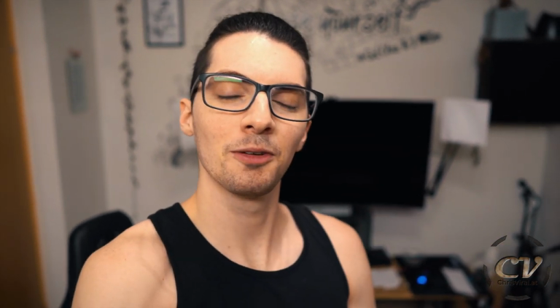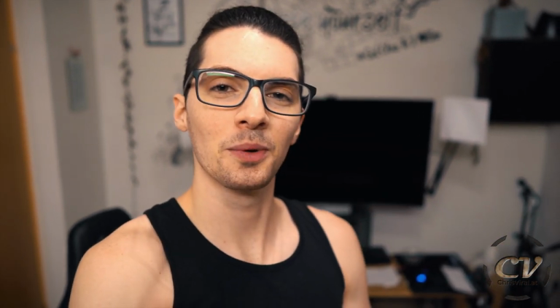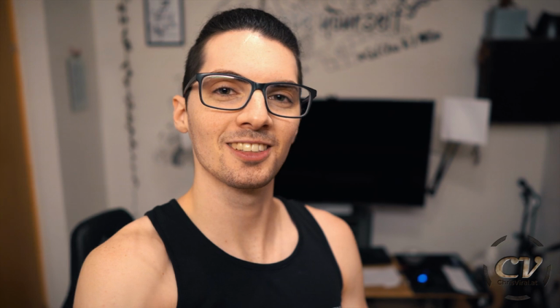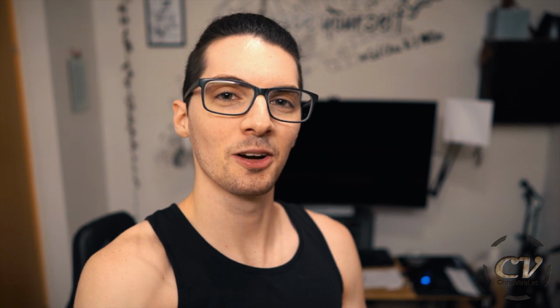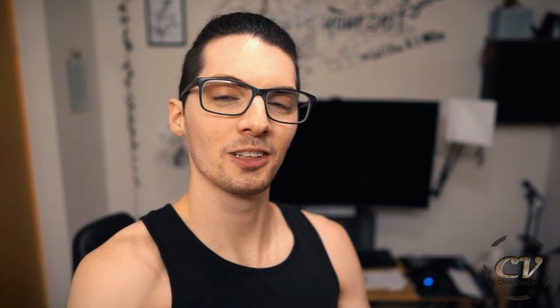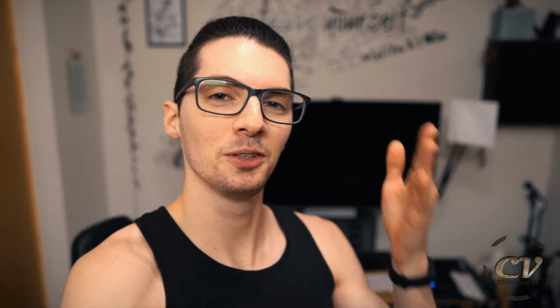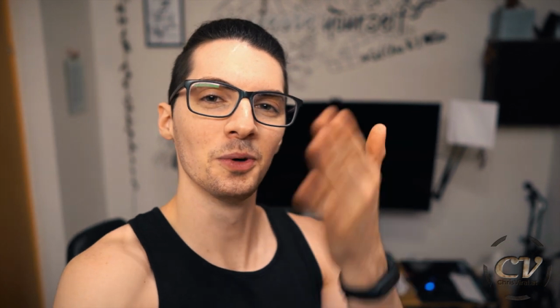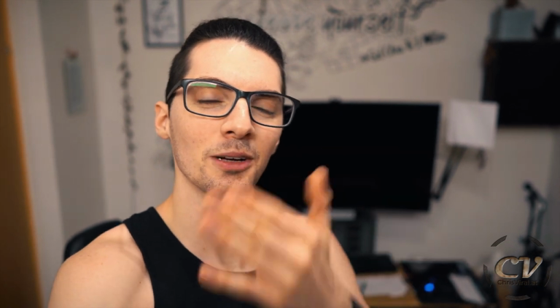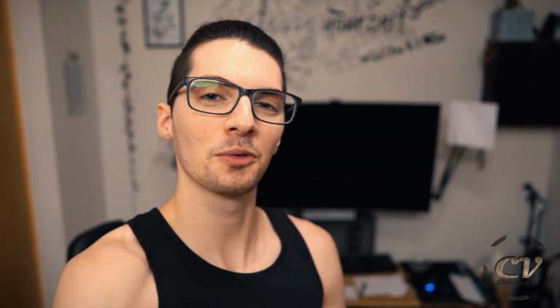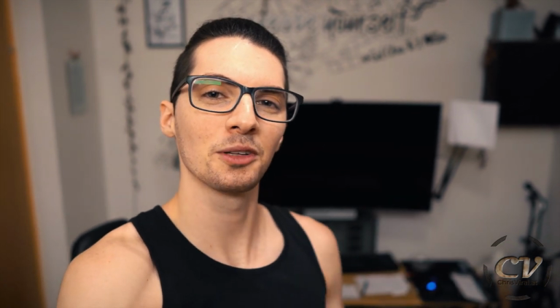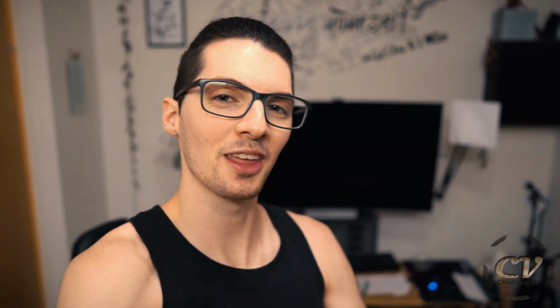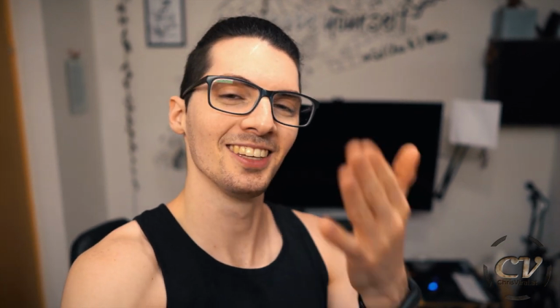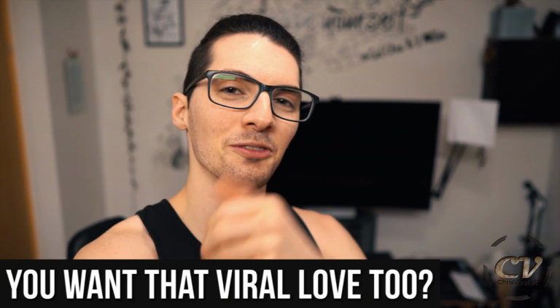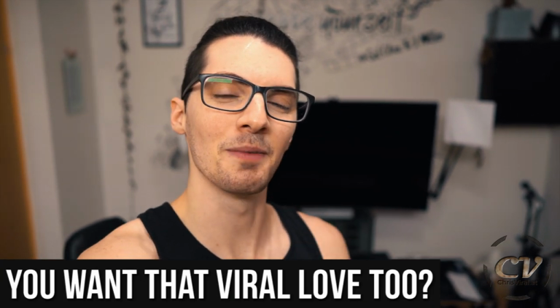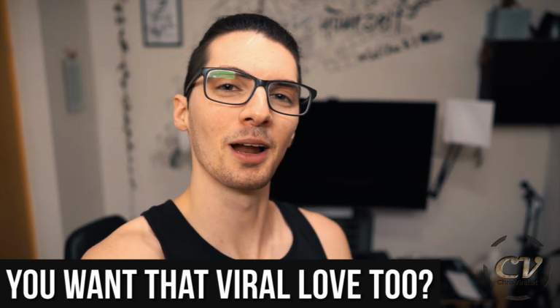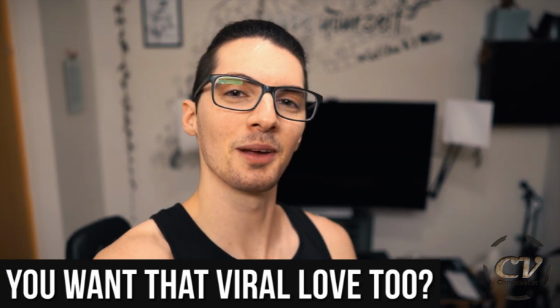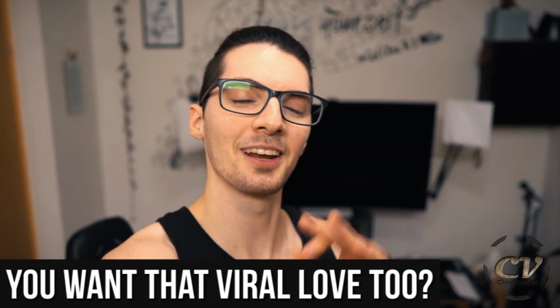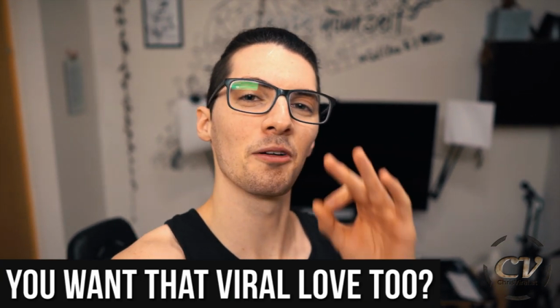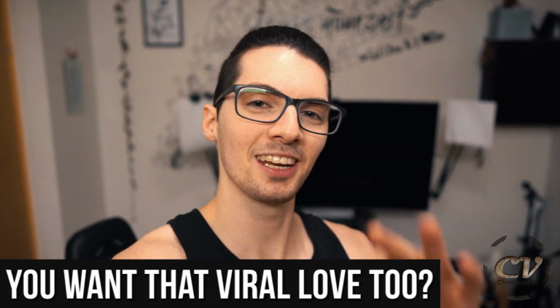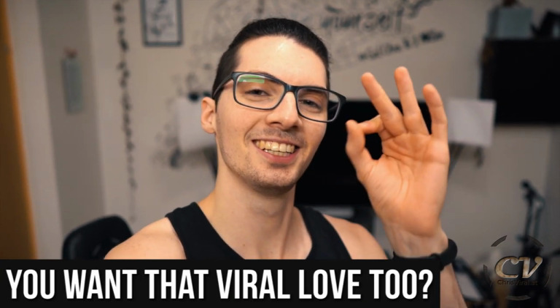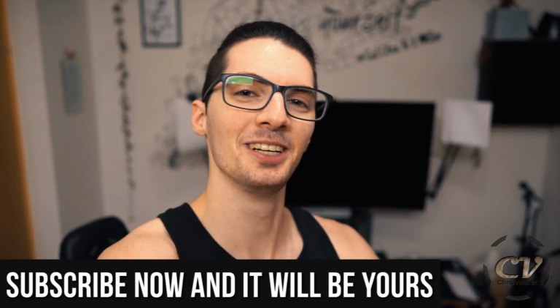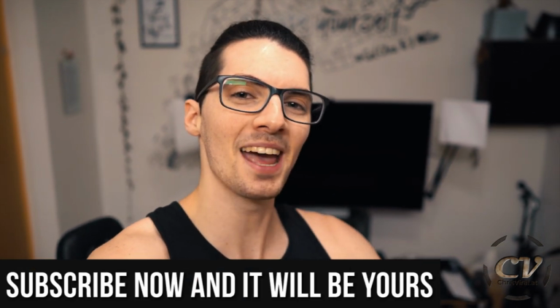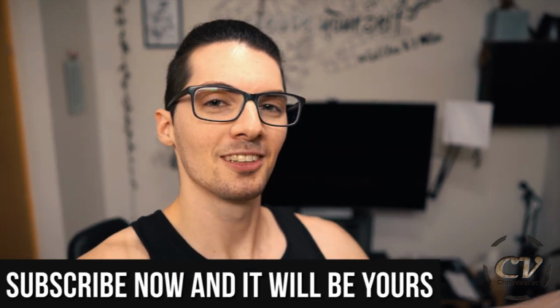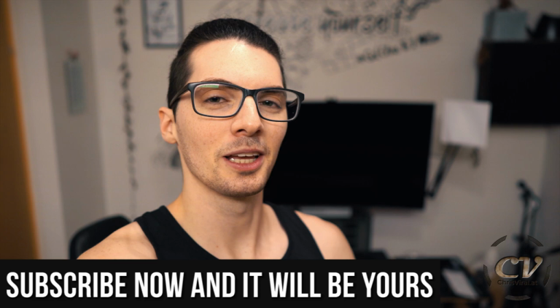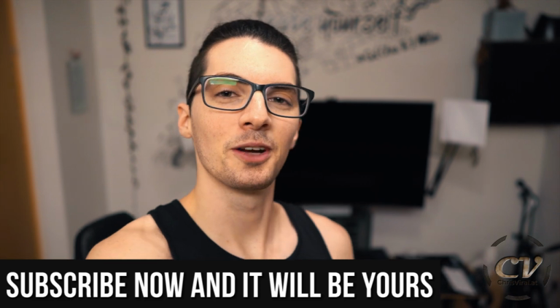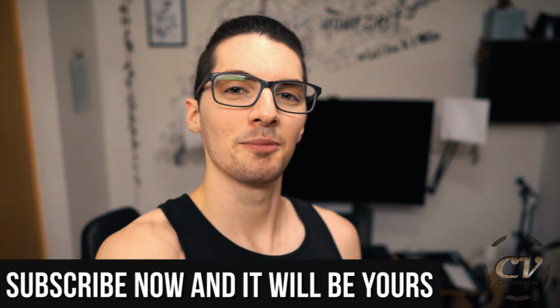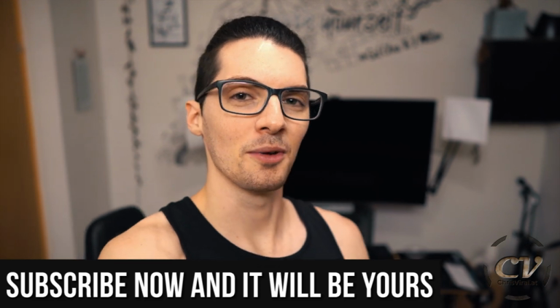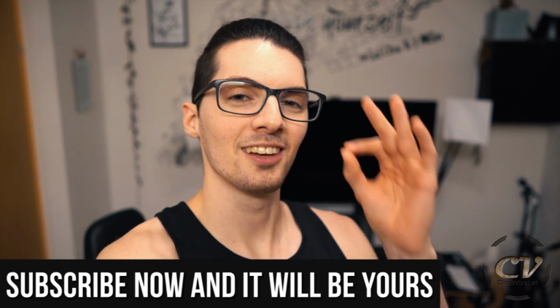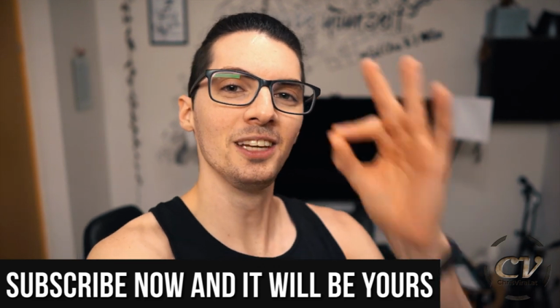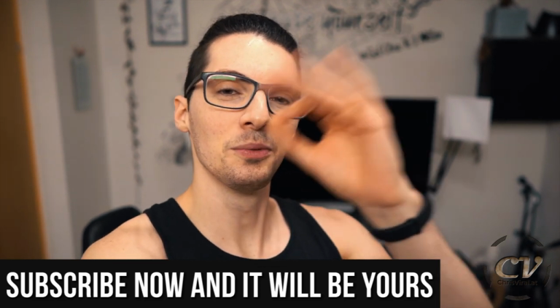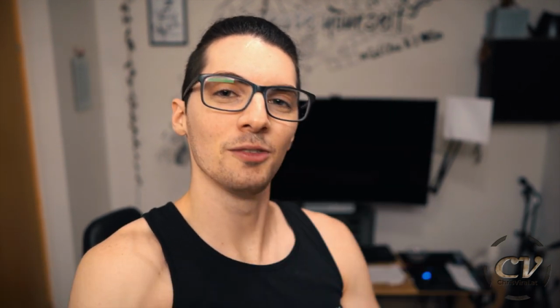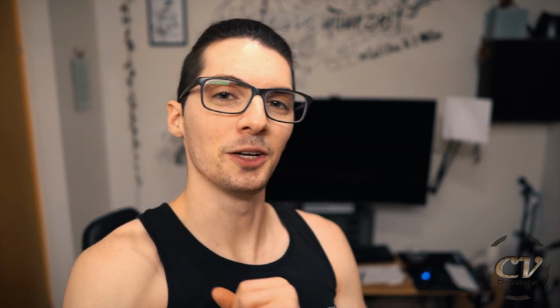But before we get started, love goes out to all my subscribers. Thank you for making my life special and worth living to the max. Let me try to come back with a sweet, sweet video.